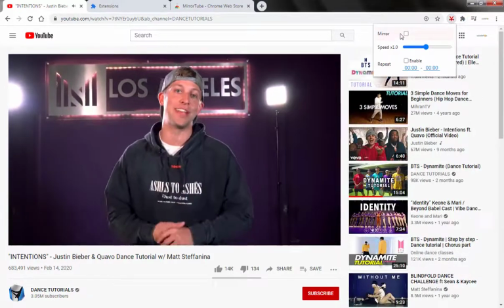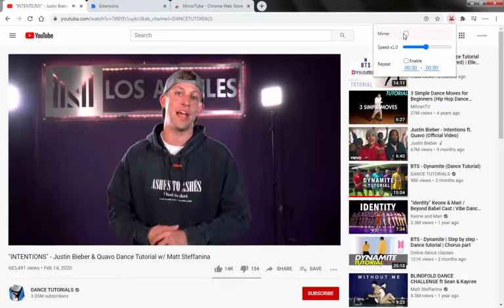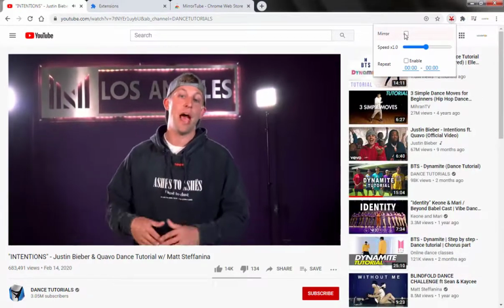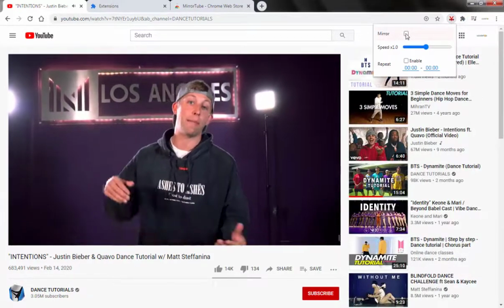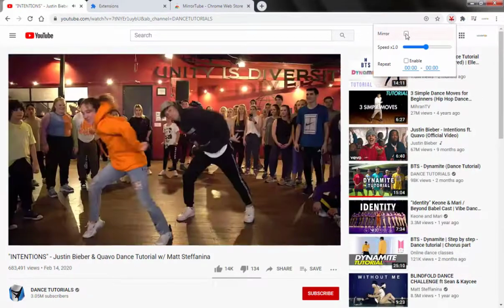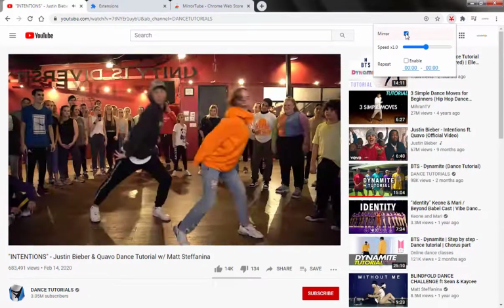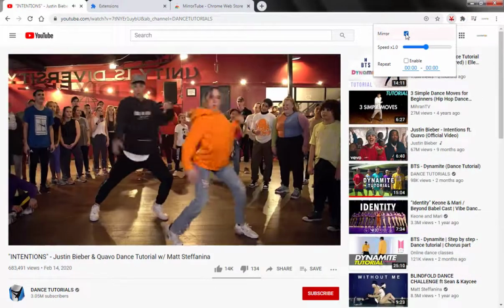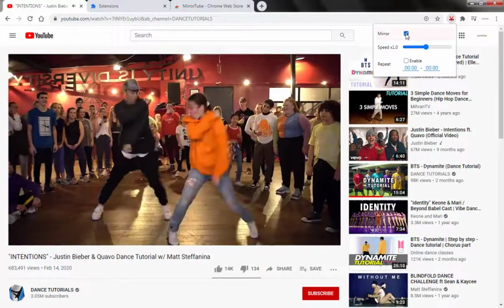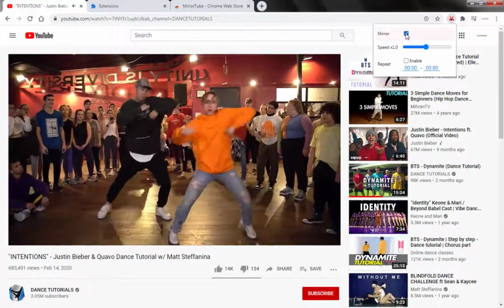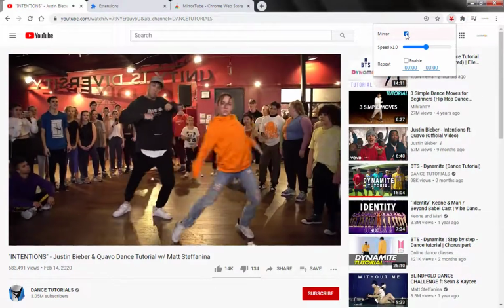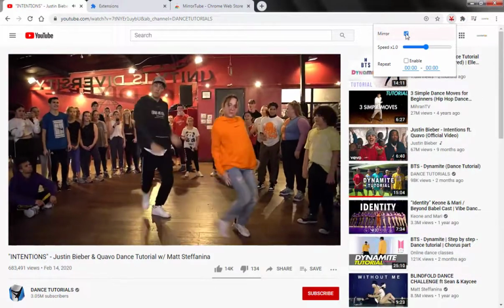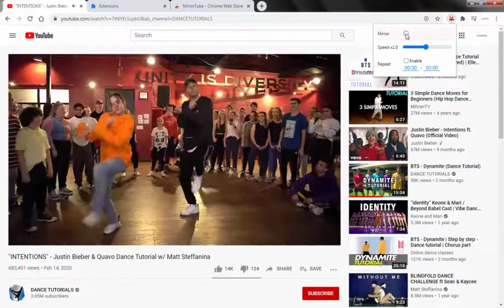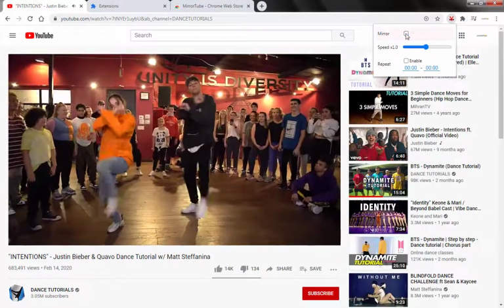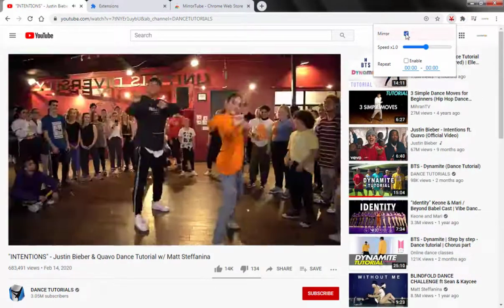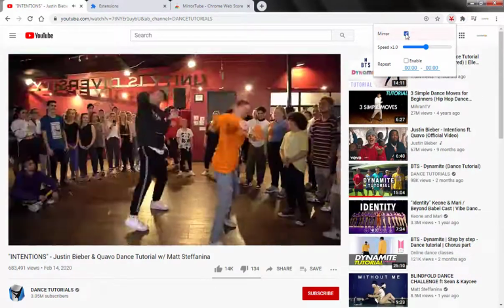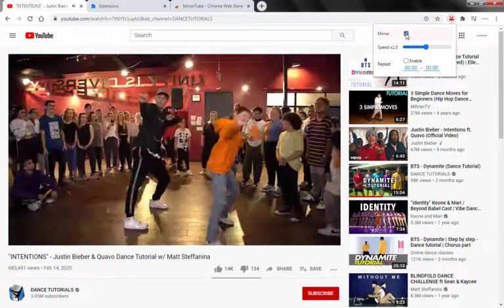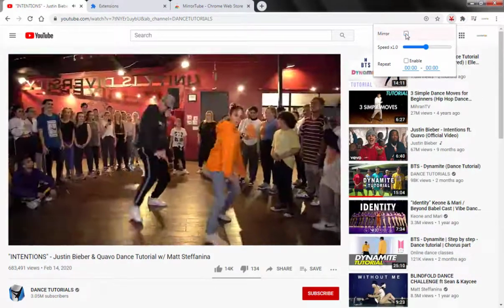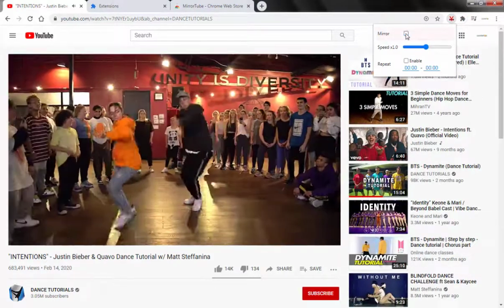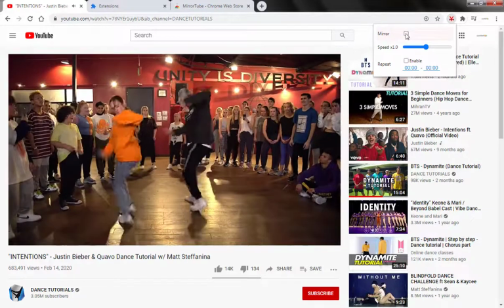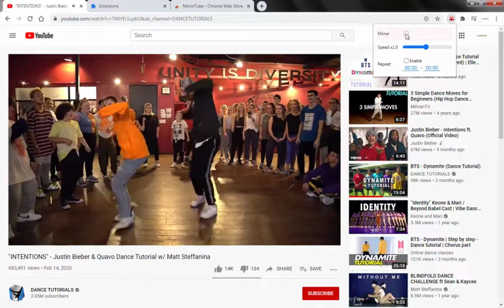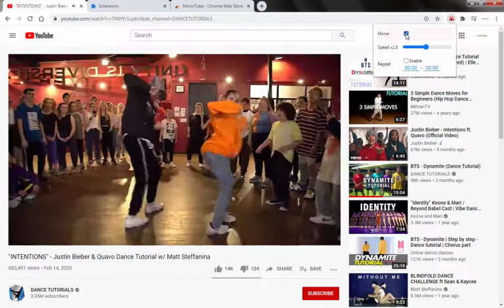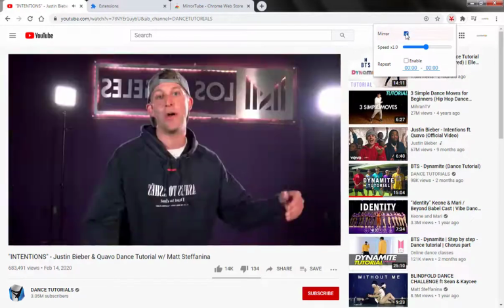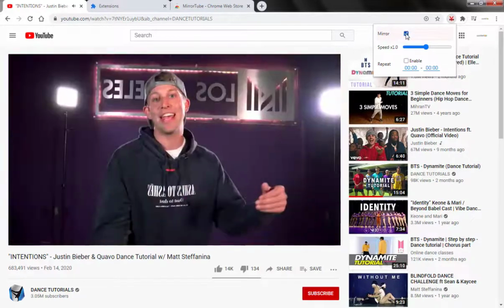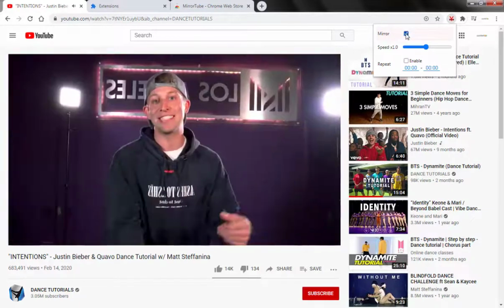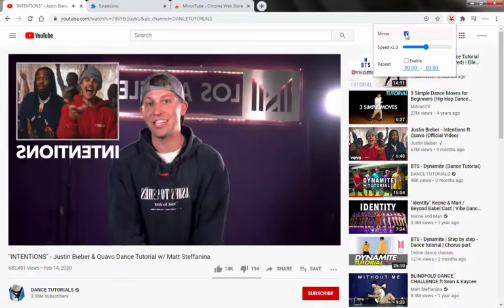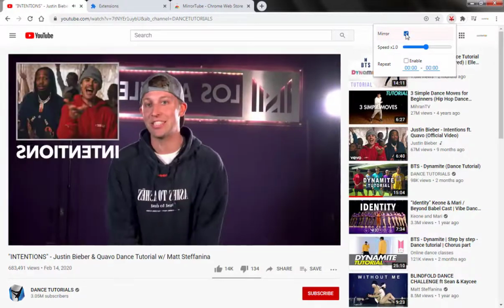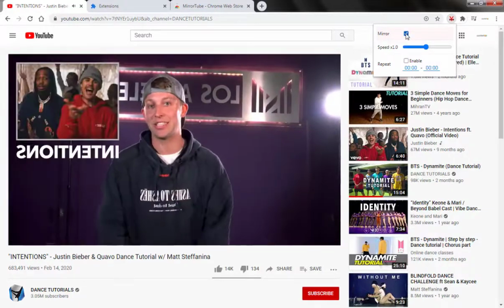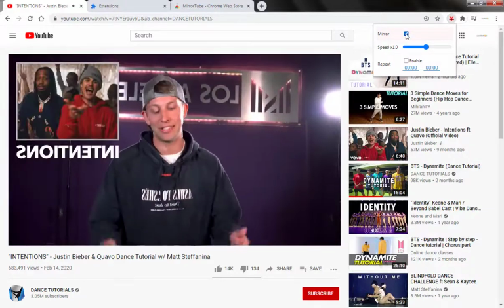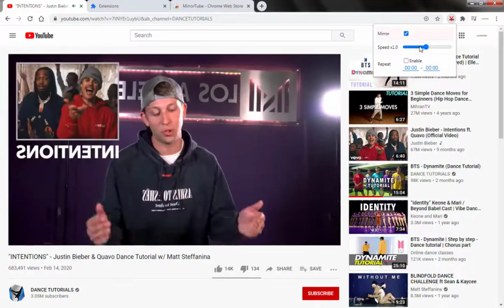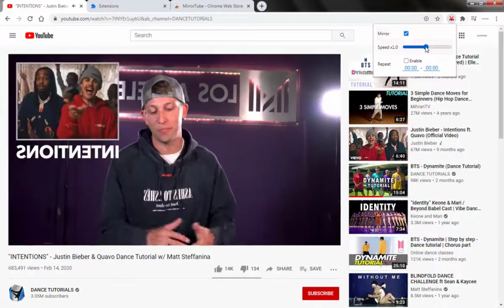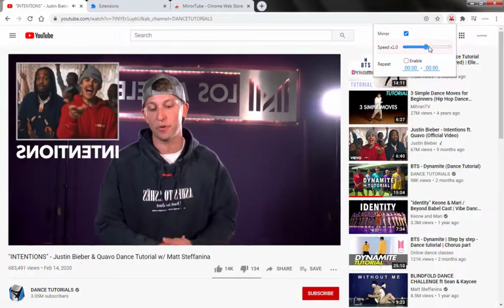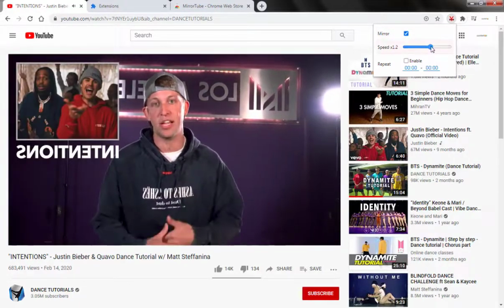And today, I'm going to be teaching you my brand new collaboration with Casey Rice. Justin Bieber, Quavo, Intentions. This is a super fun routine.